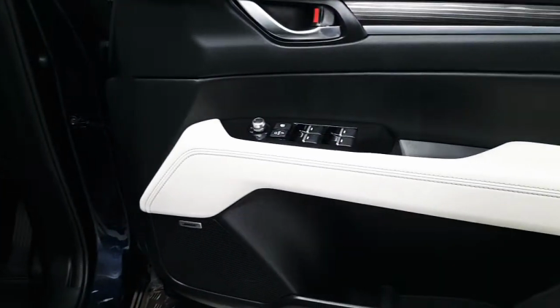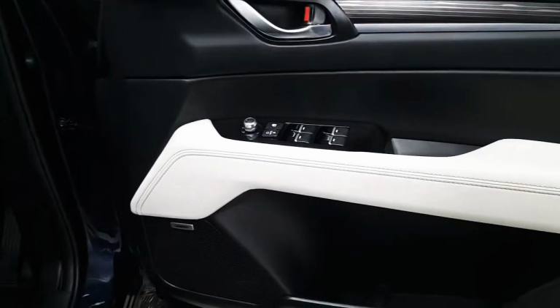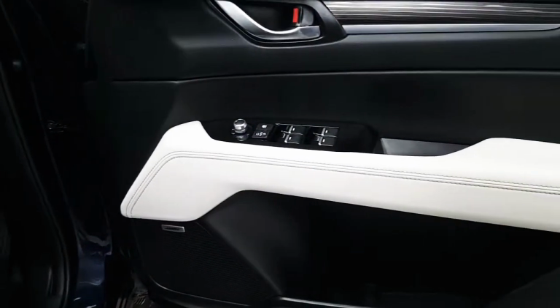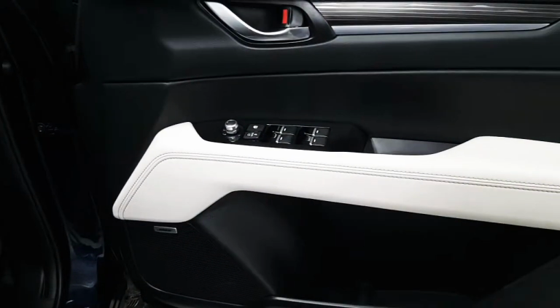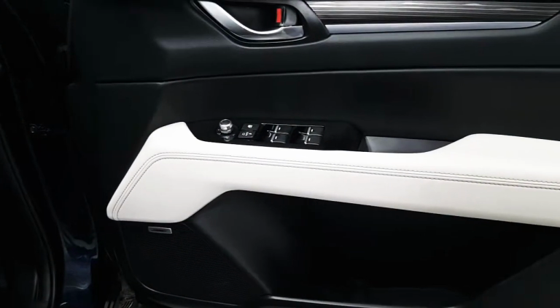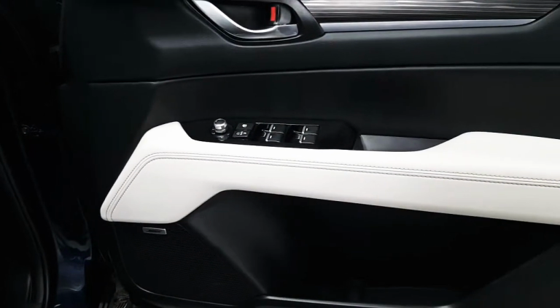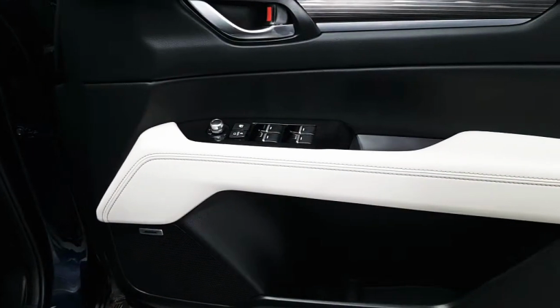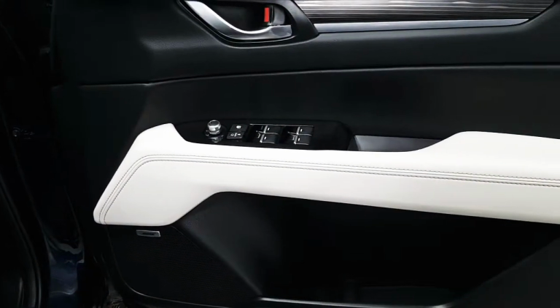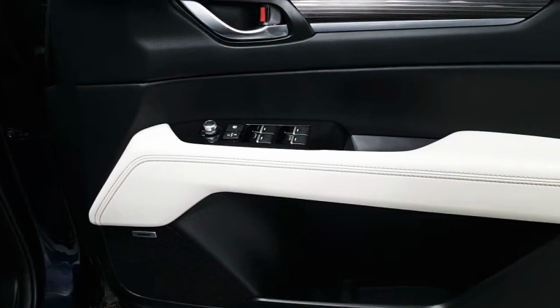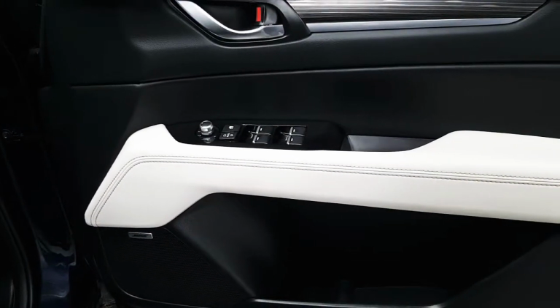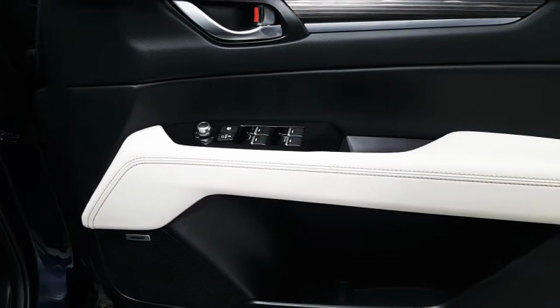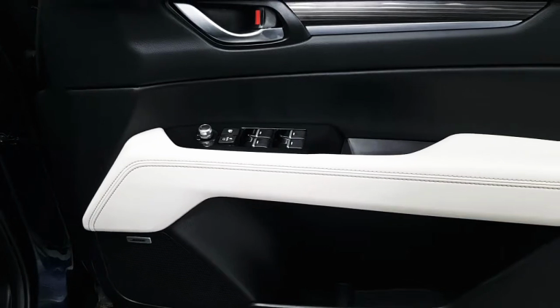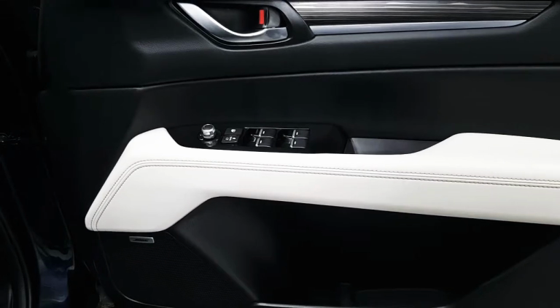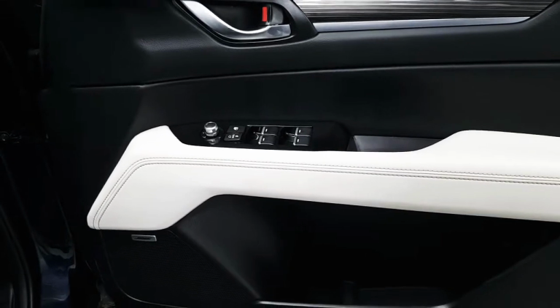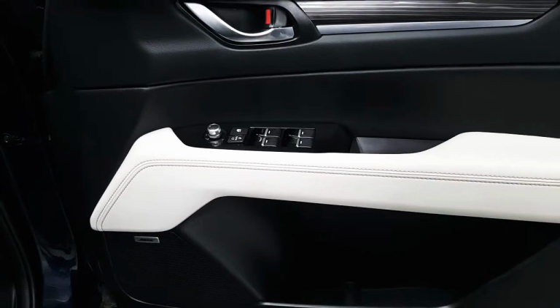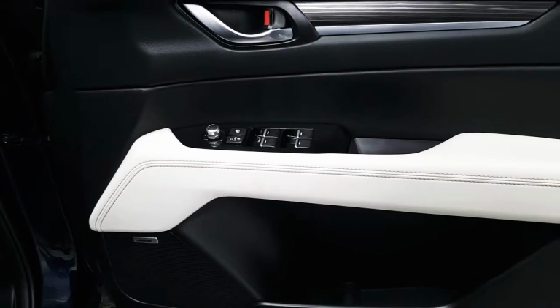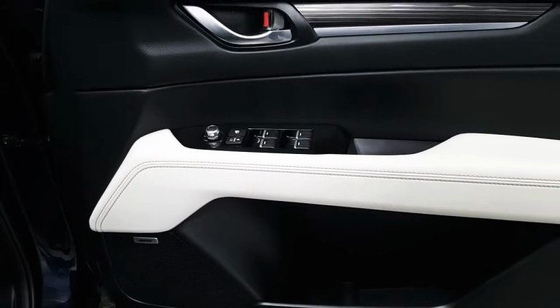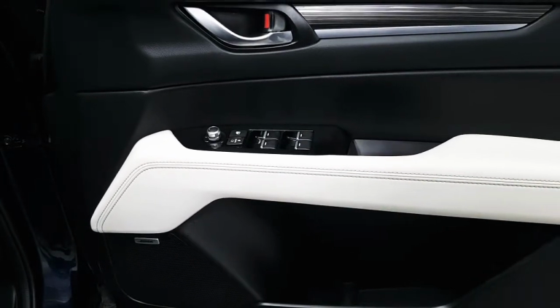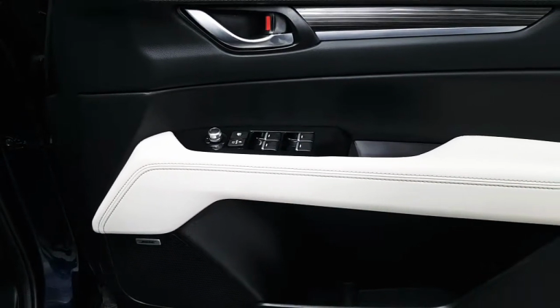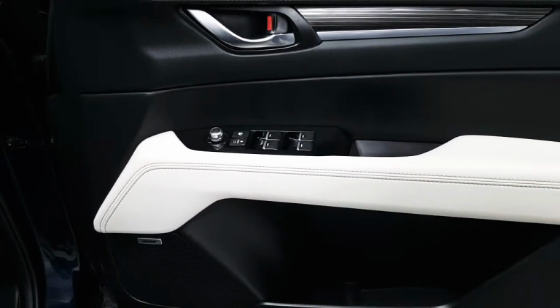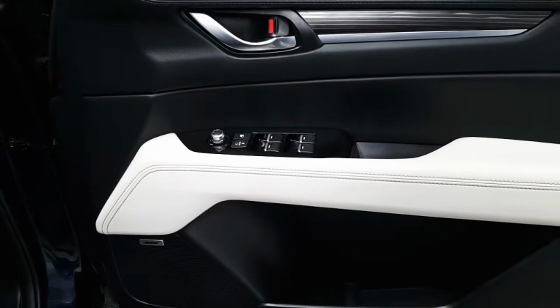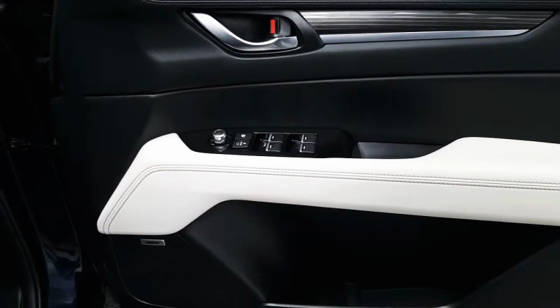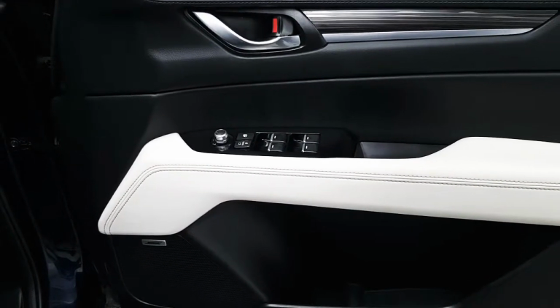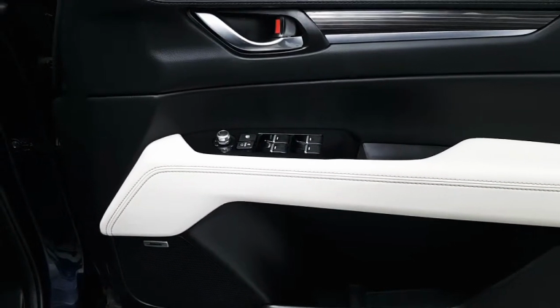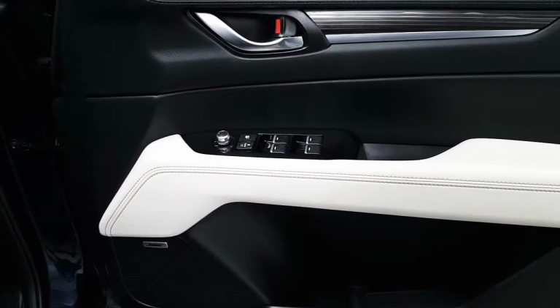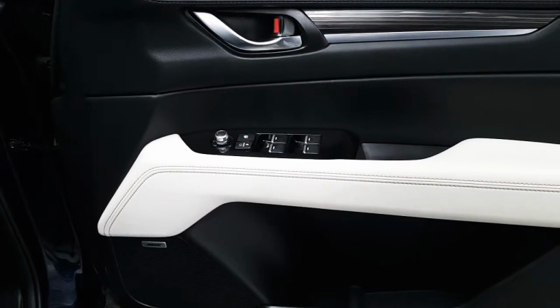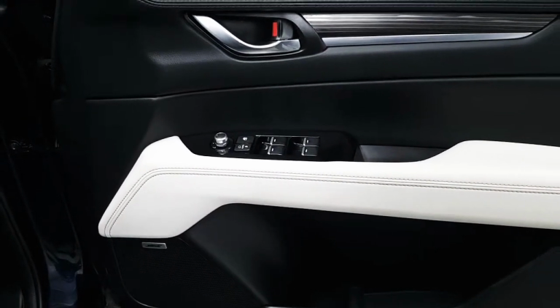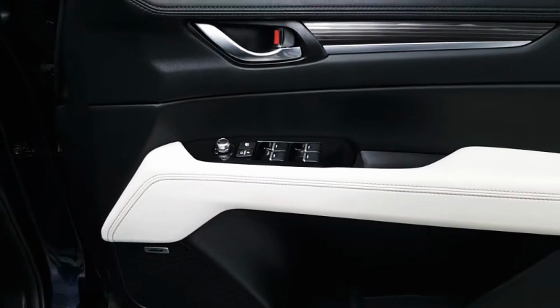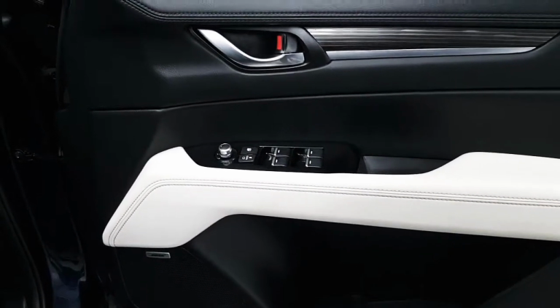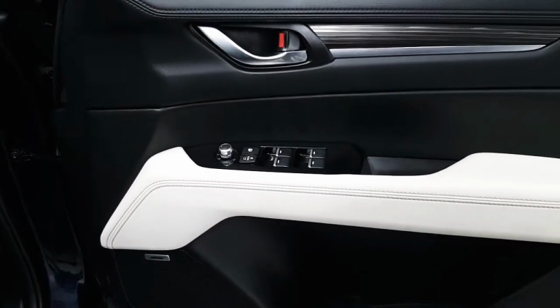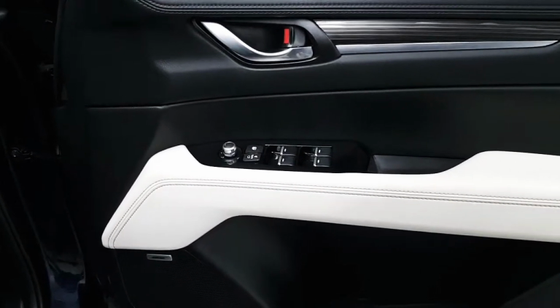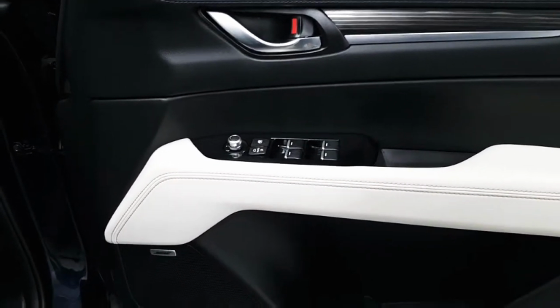On the driver's door we've got the usual controls for the four electric windows as well as rear window locks and controls for the mirrors.